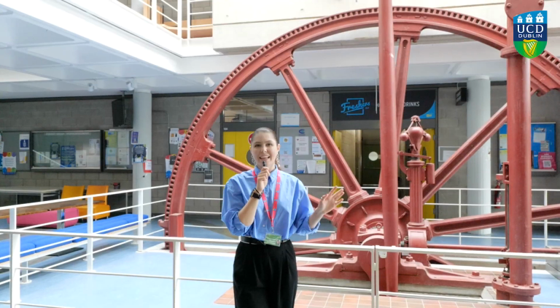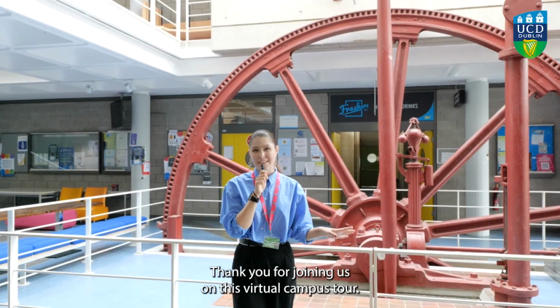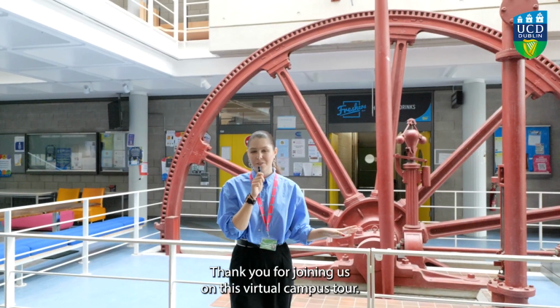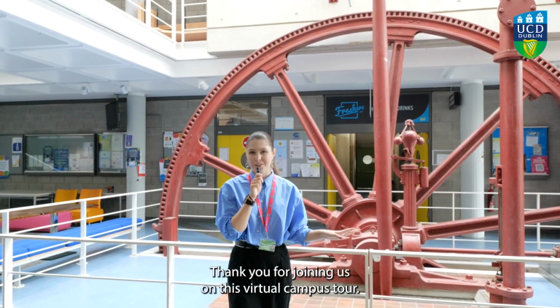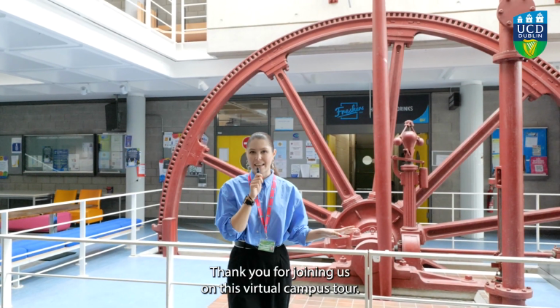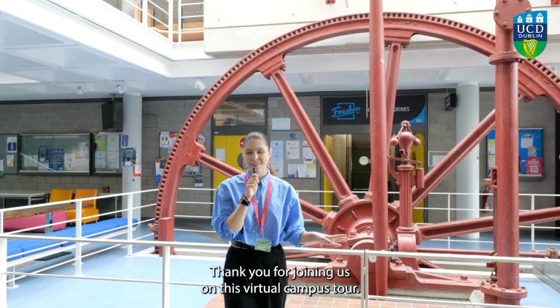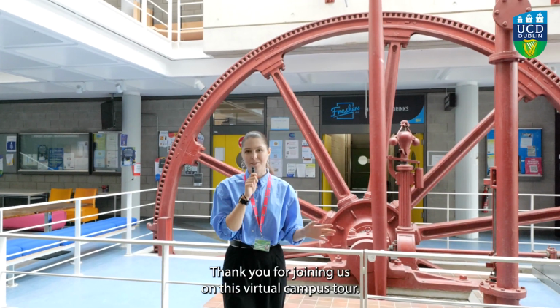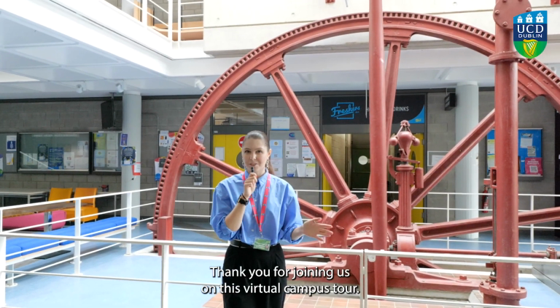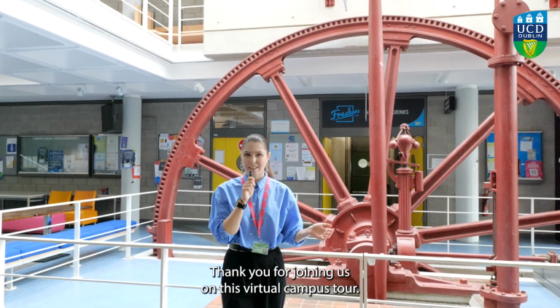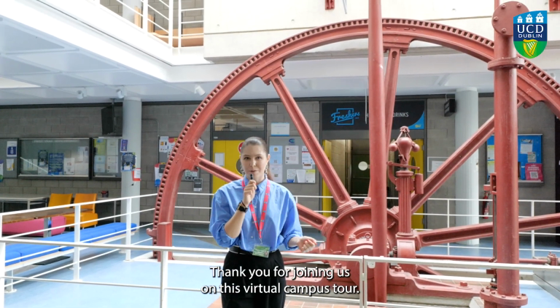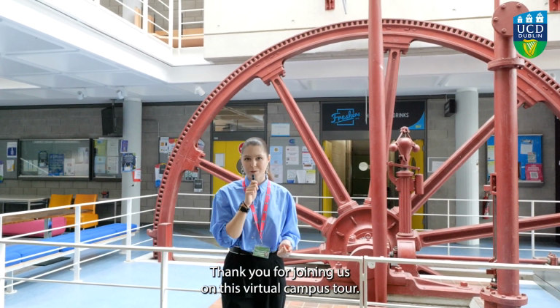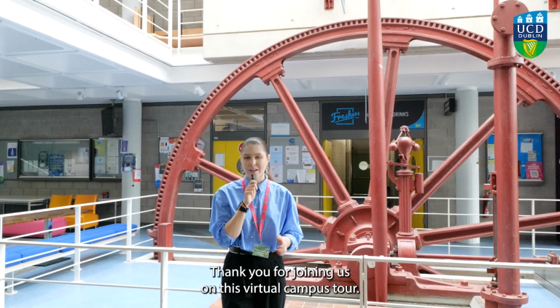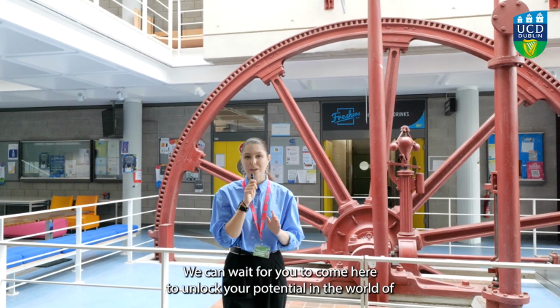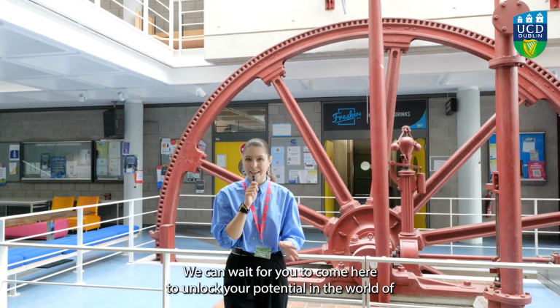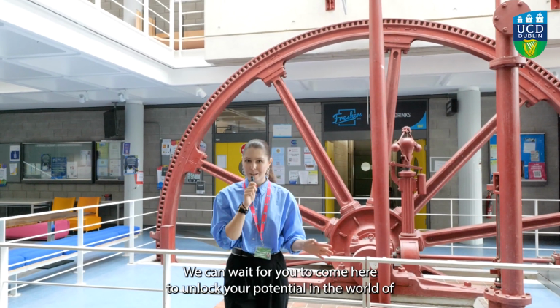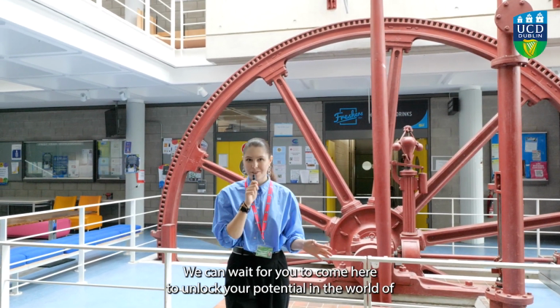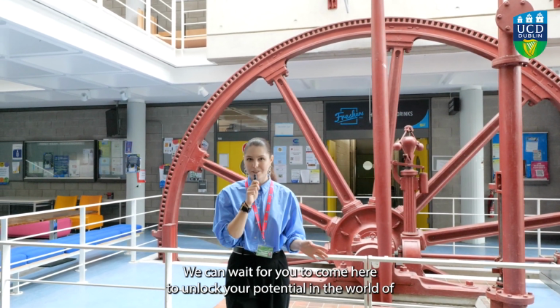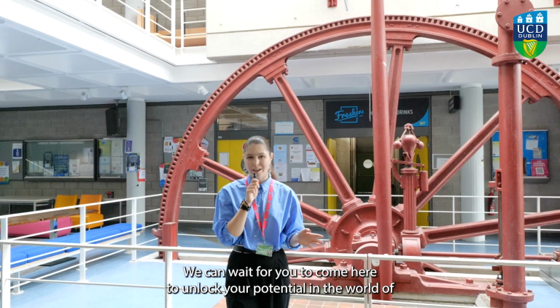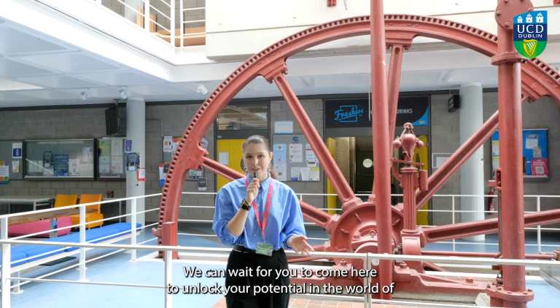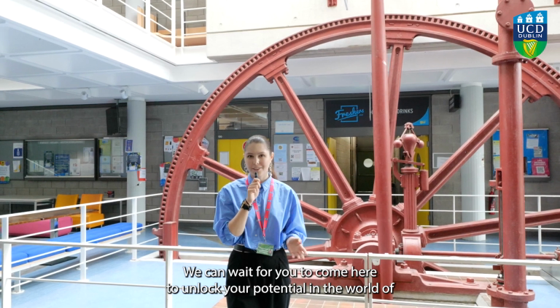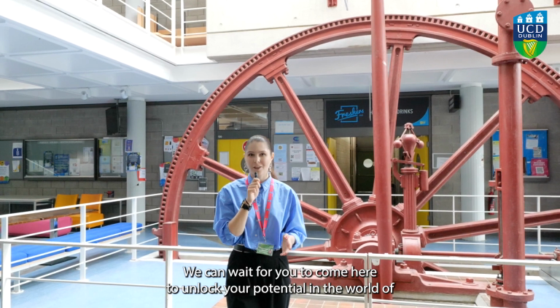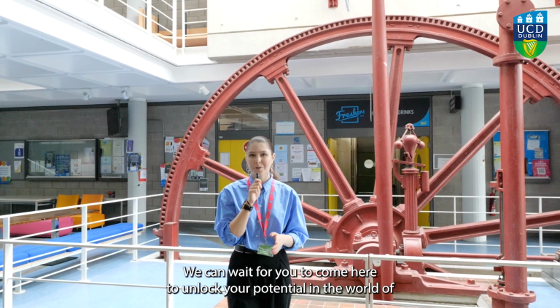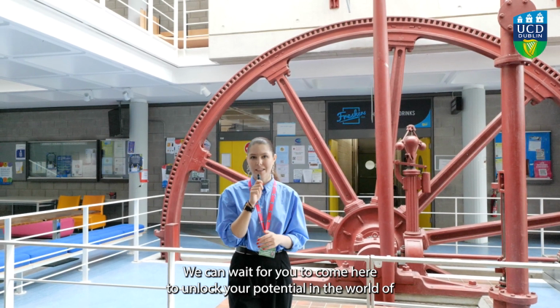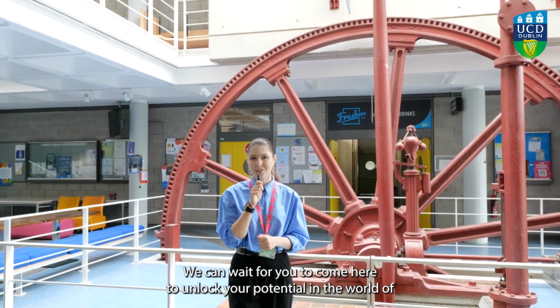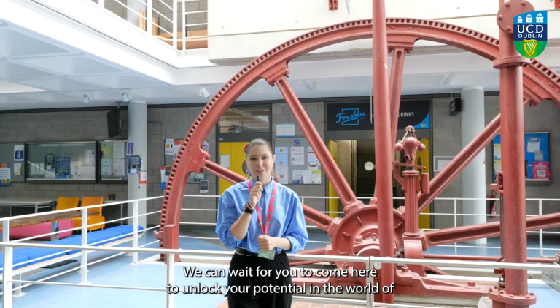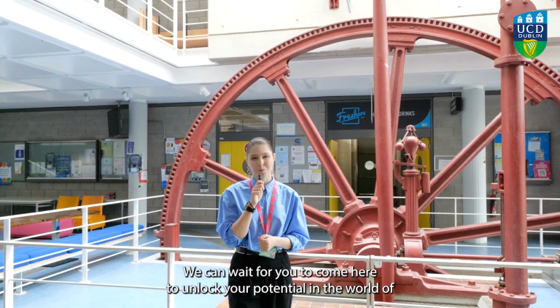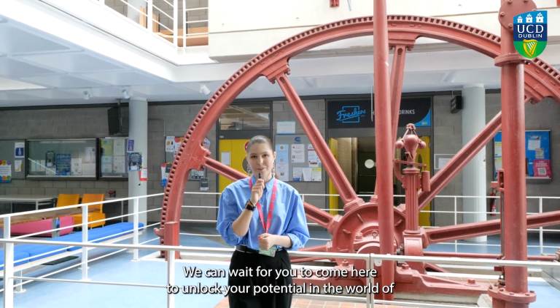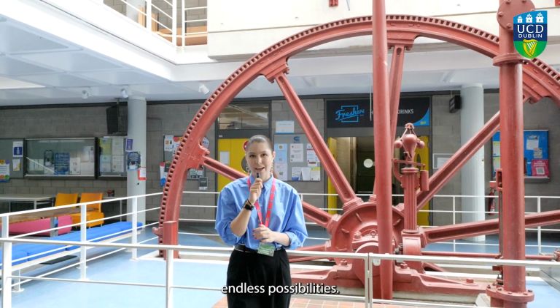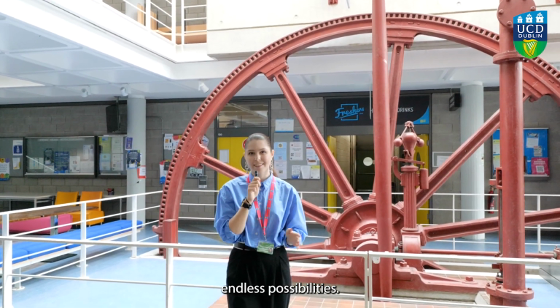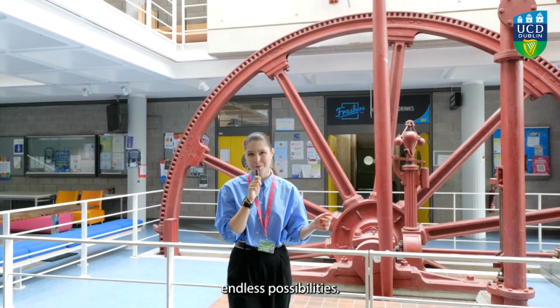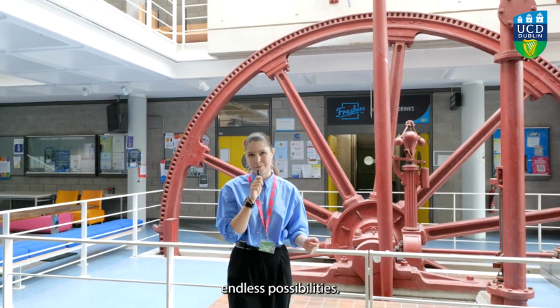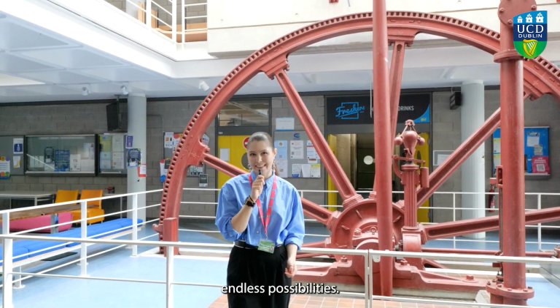Thank you for joining us in this virtual campus tour. We can't wait for you to come here to unlock your potential in the world of endless possibilities.